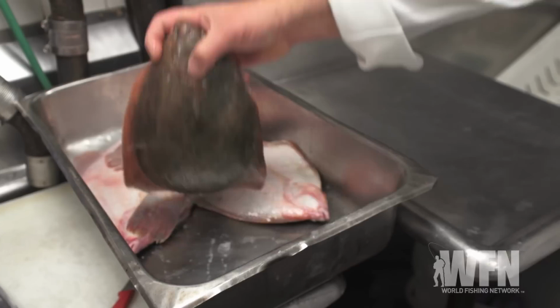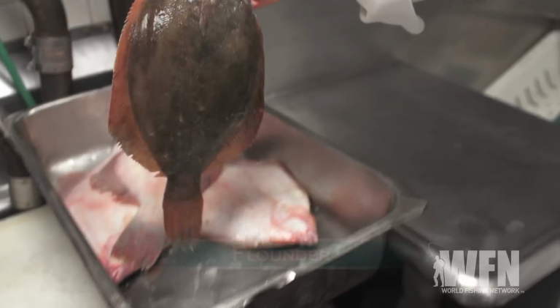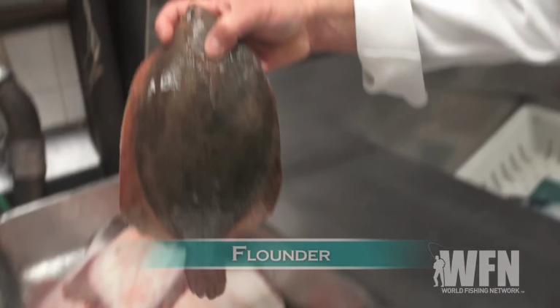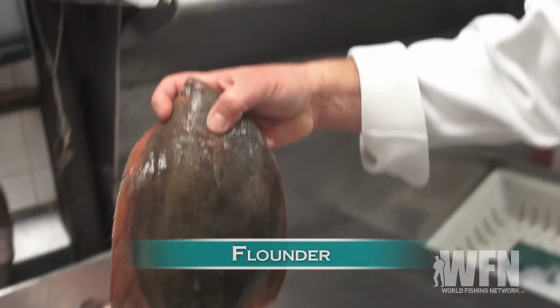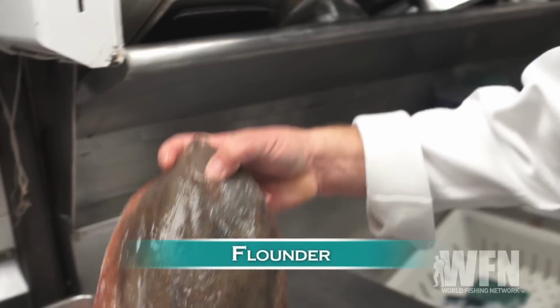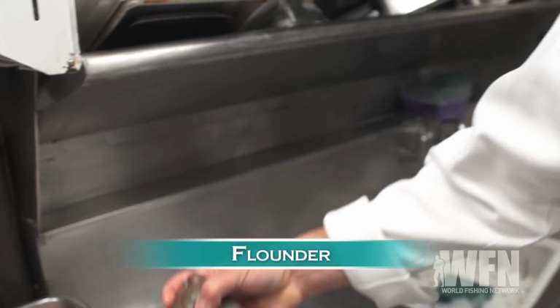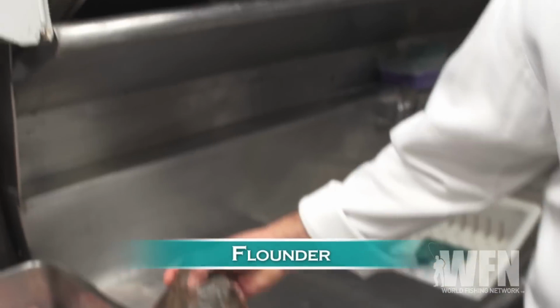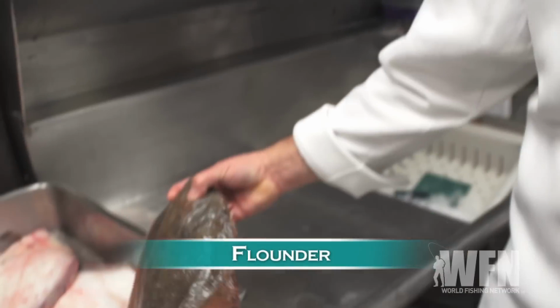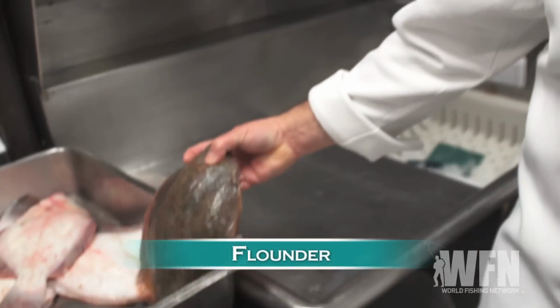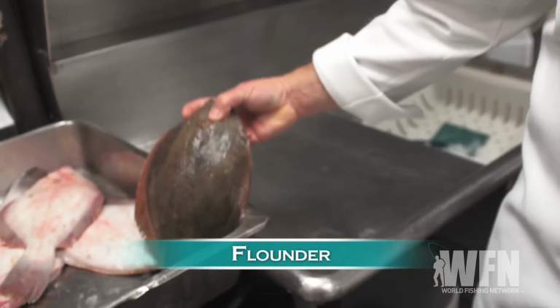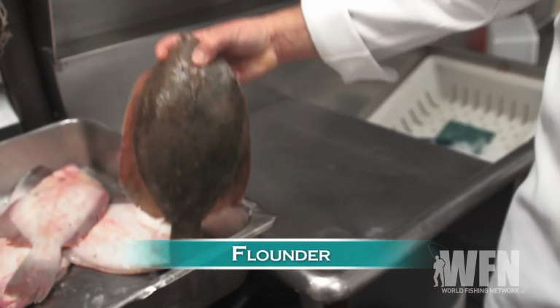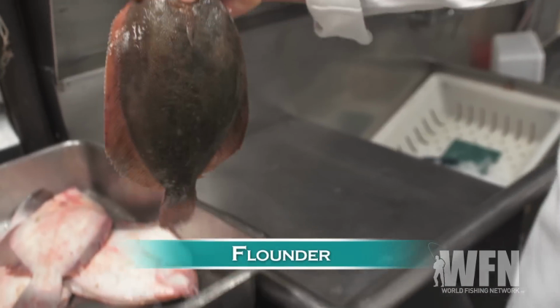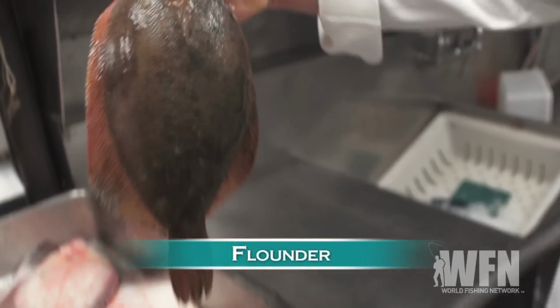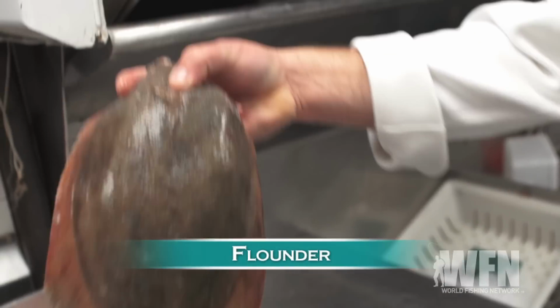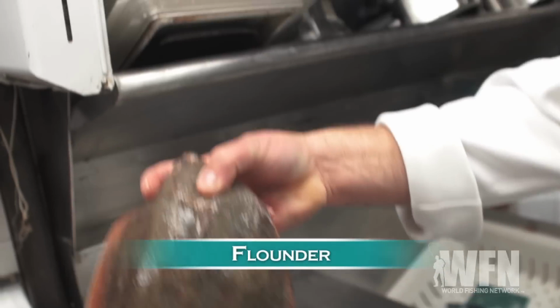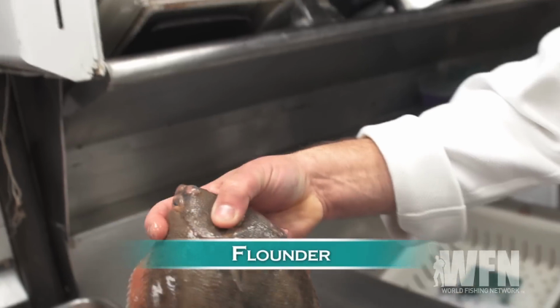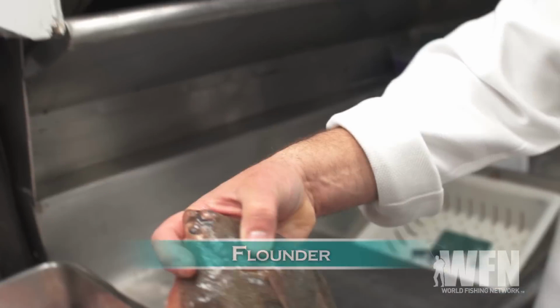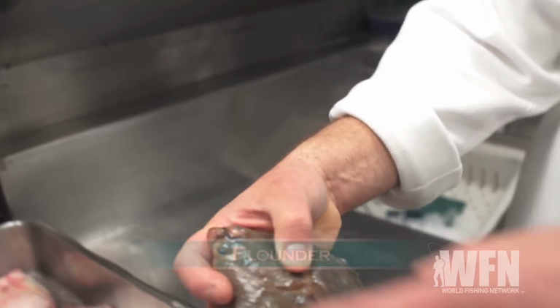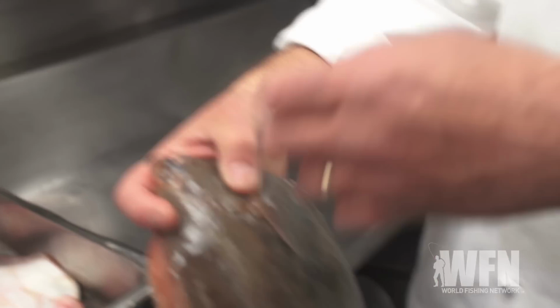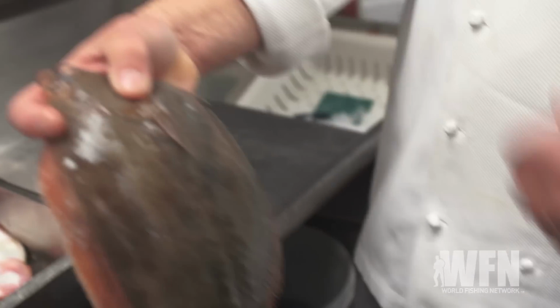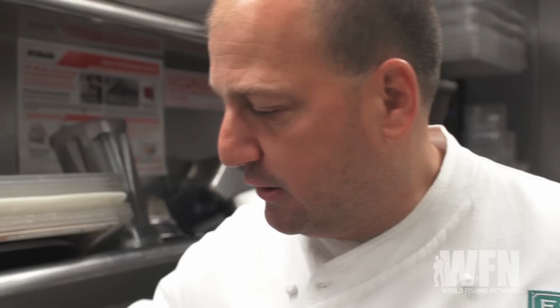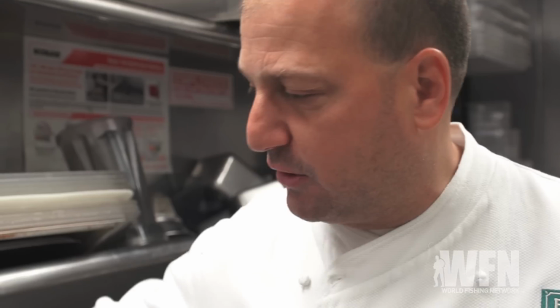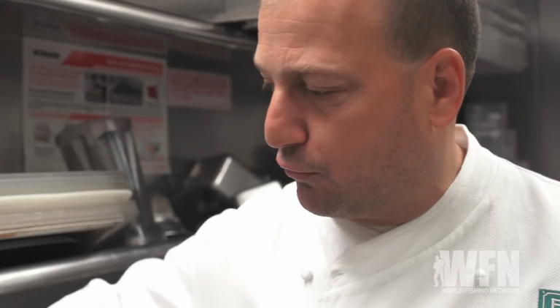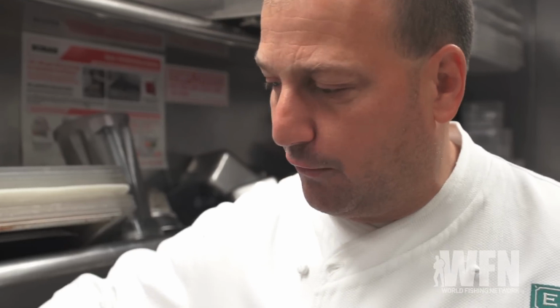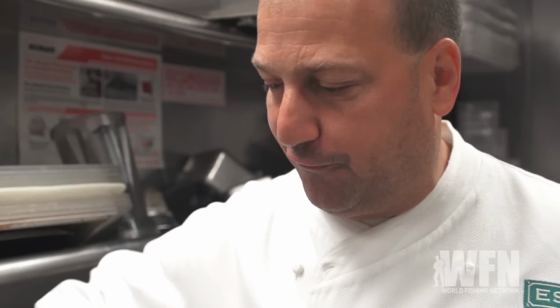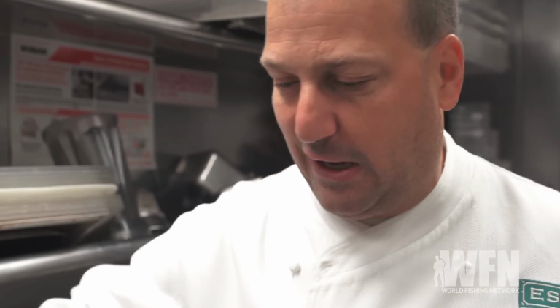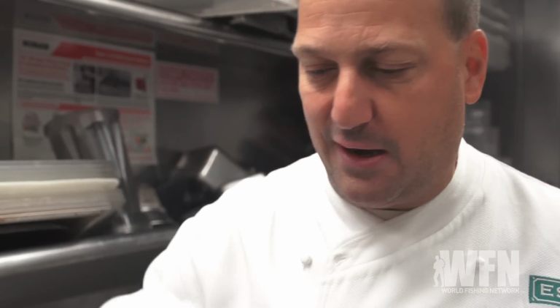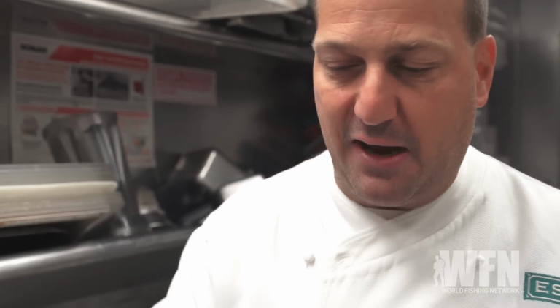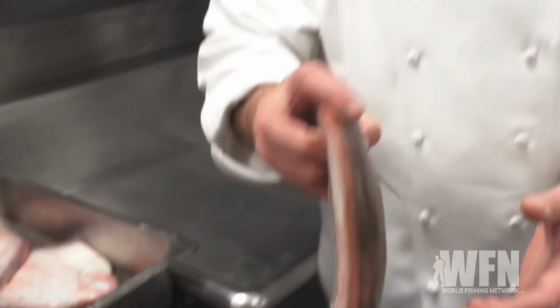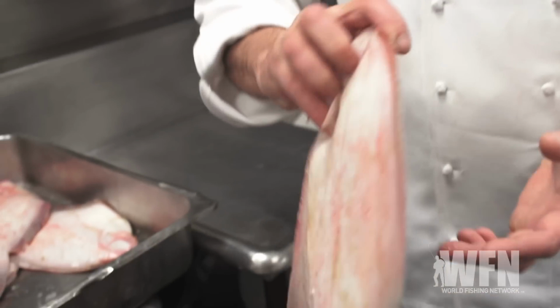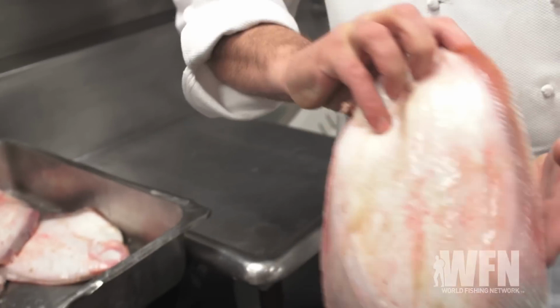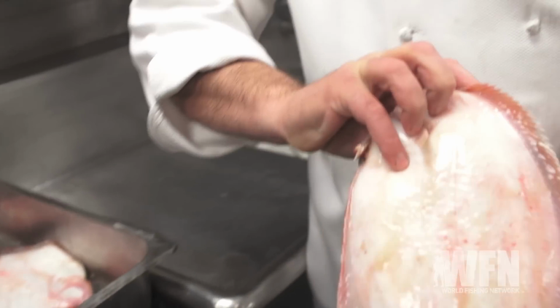This is the true Long Island flounder — what we call blackback flounder. This is the flounder that made flounder great.